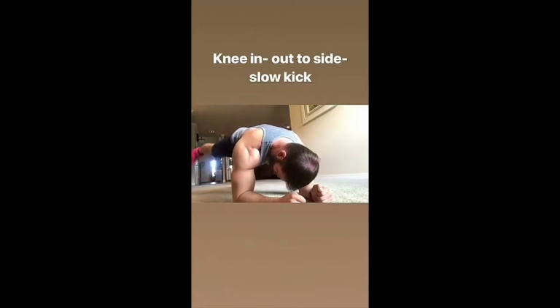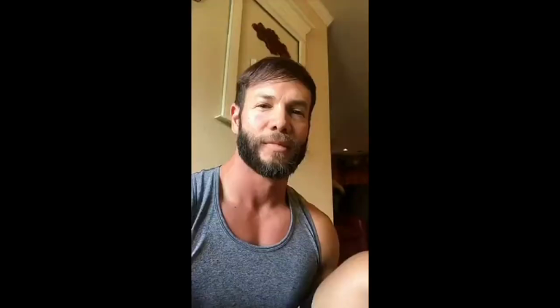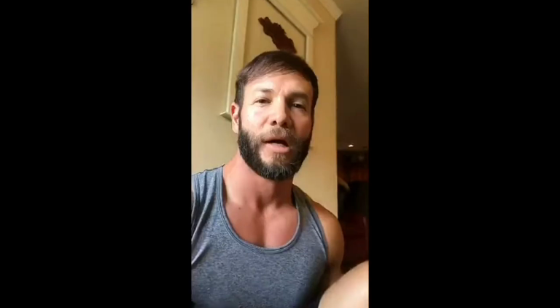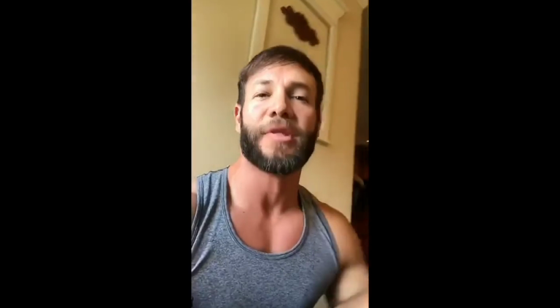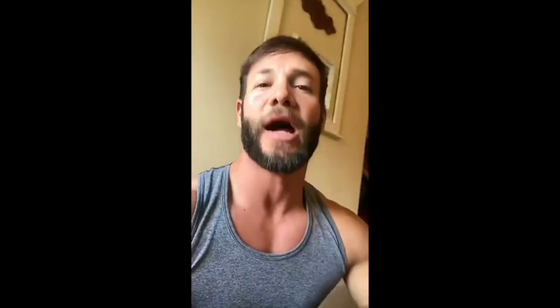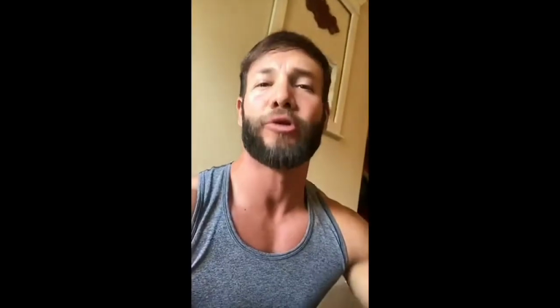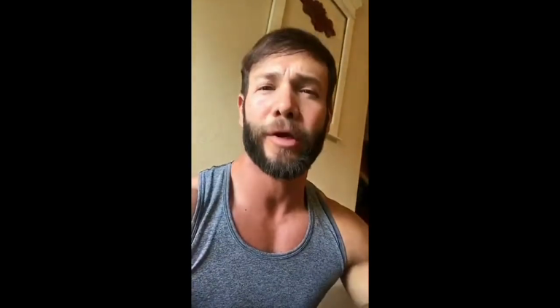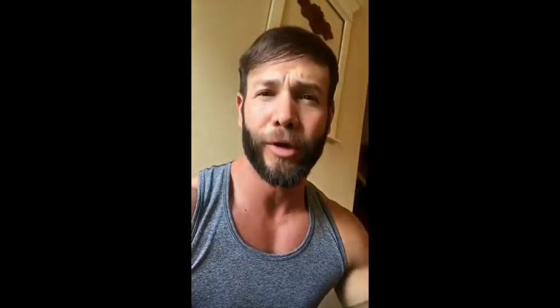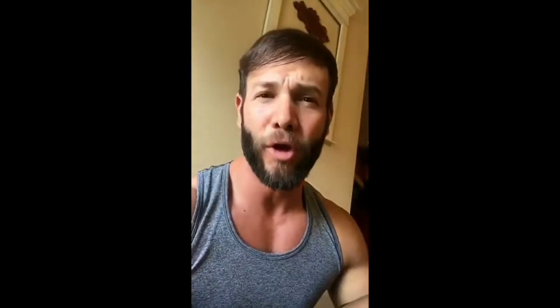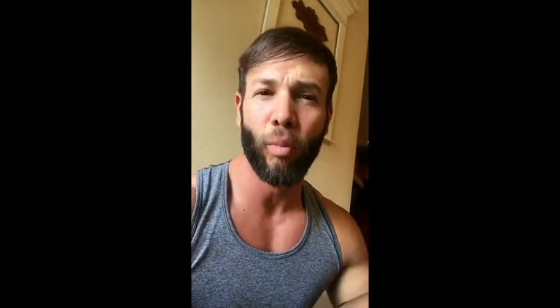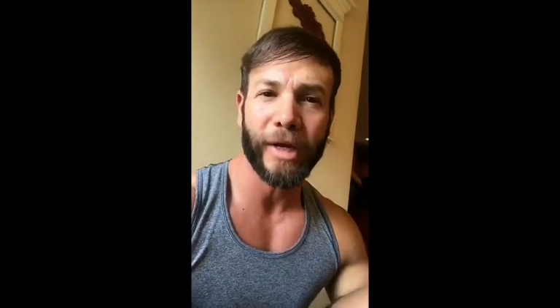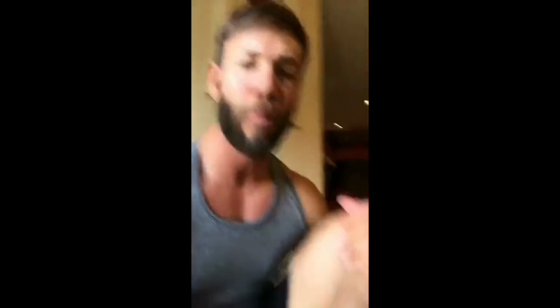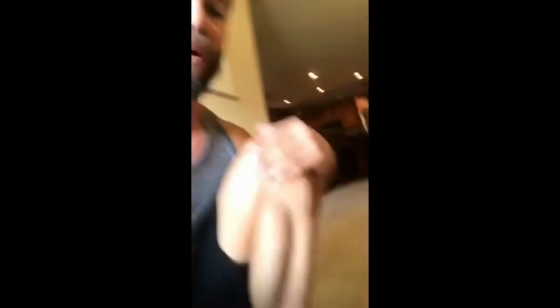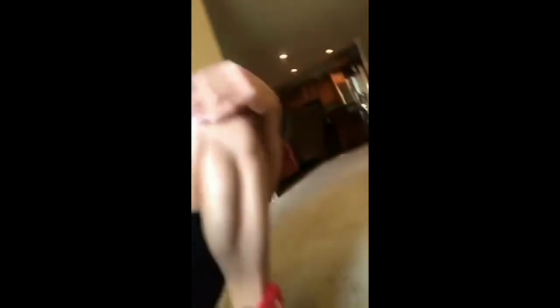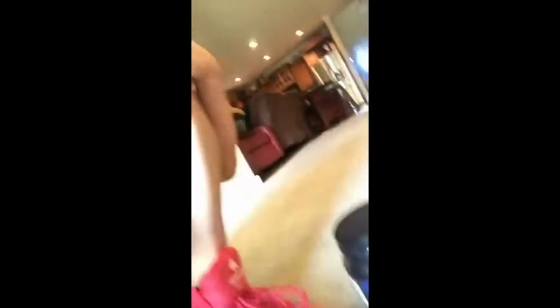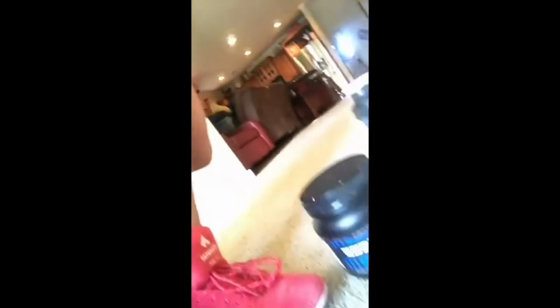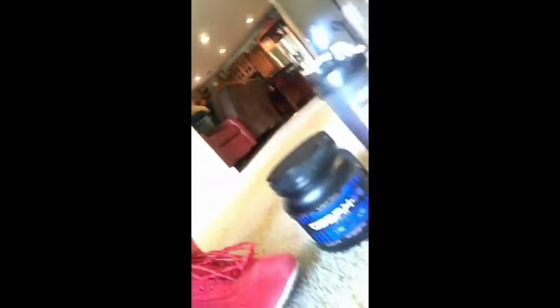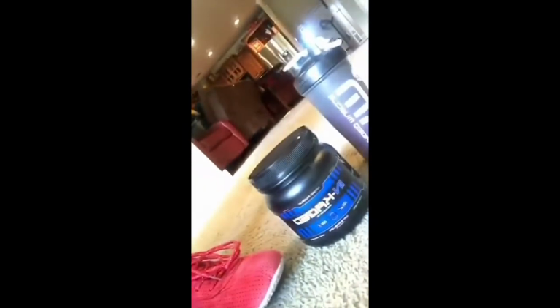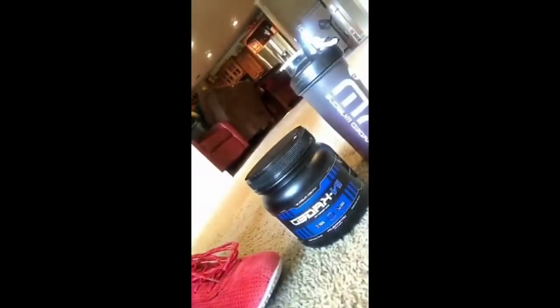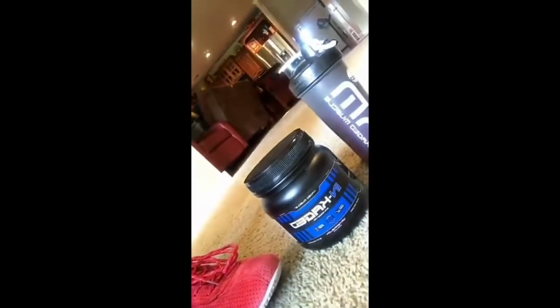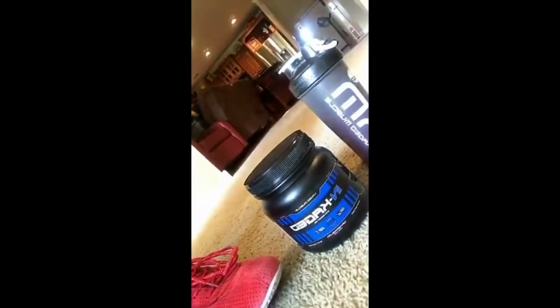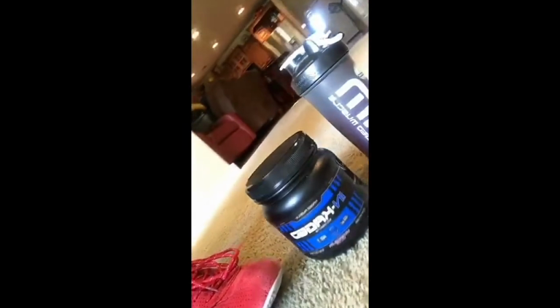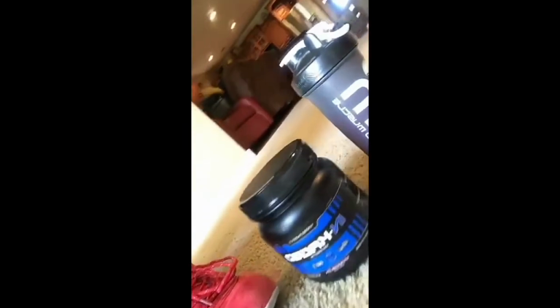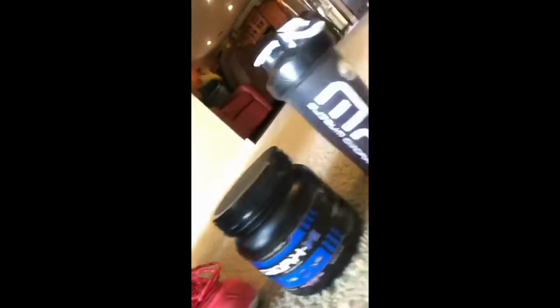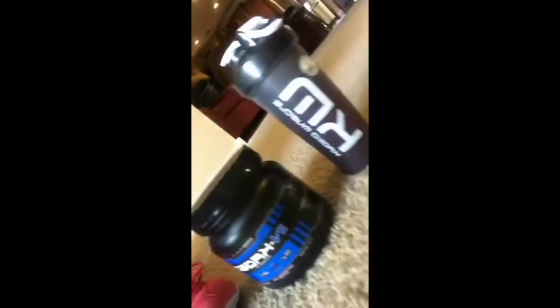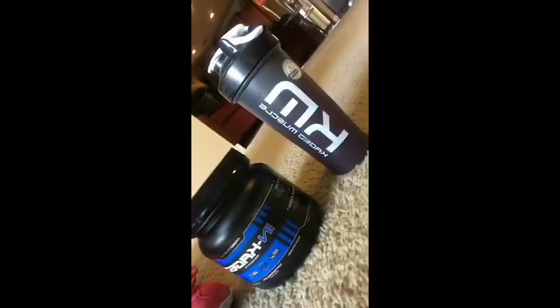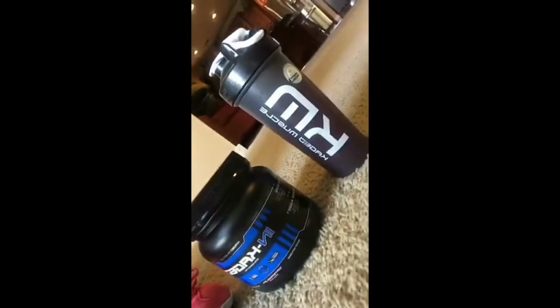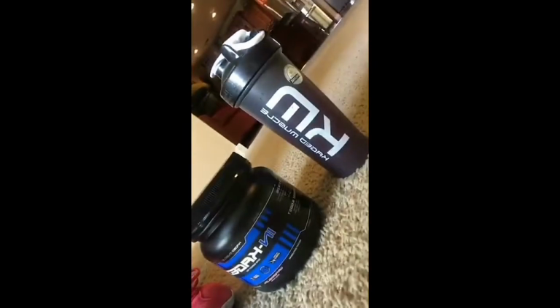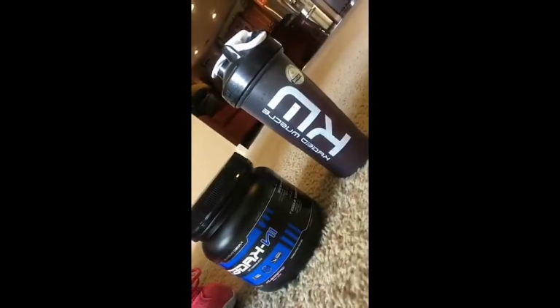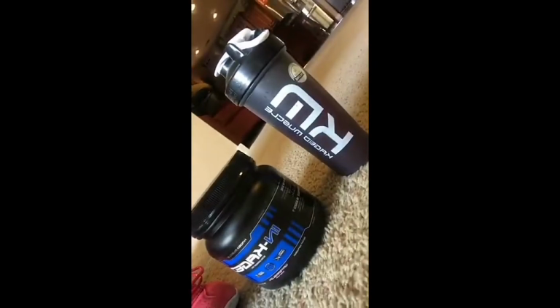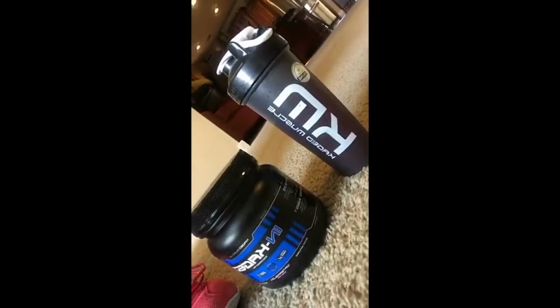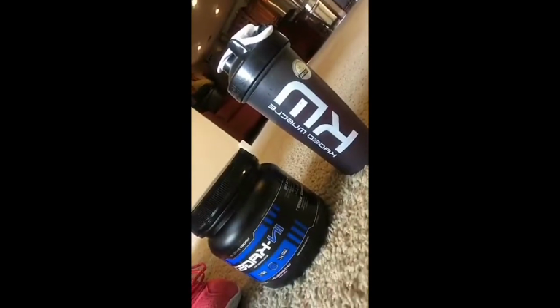I'm staying hydrated during this home workout with my Cage Muscle intra-workout, sipping on this to the very last rep.